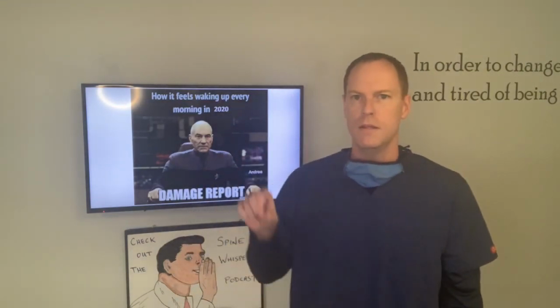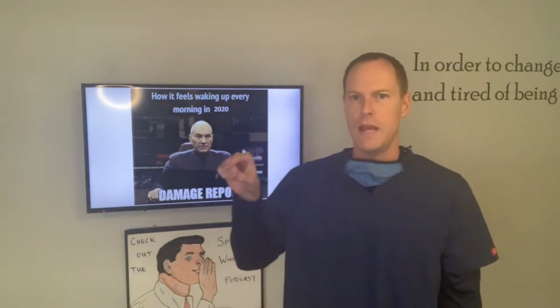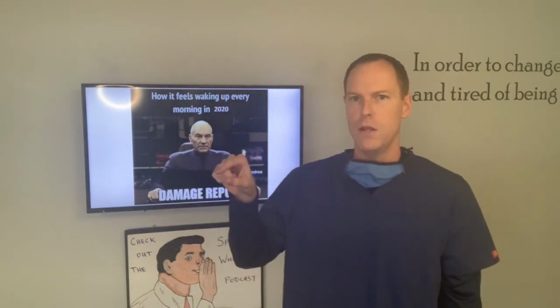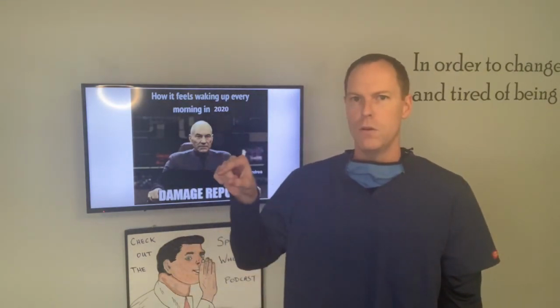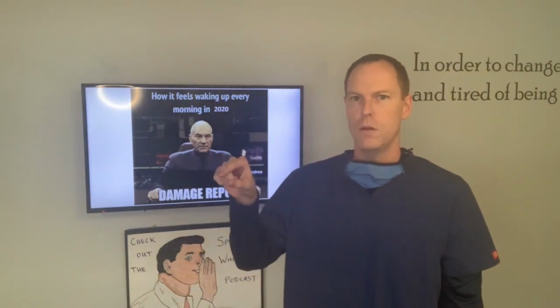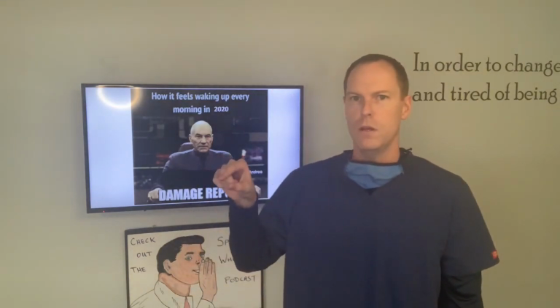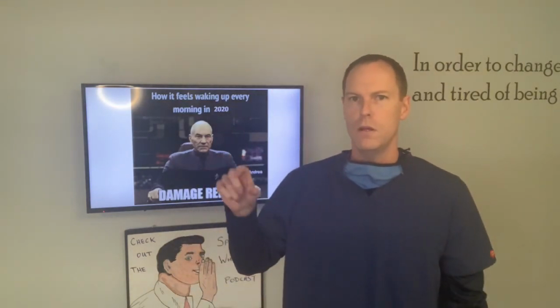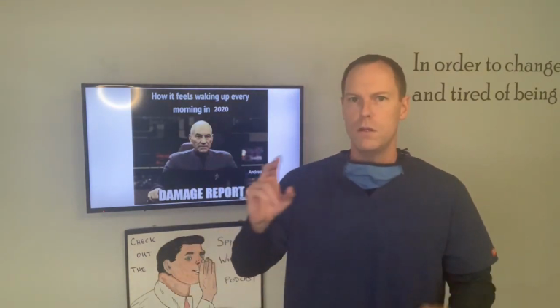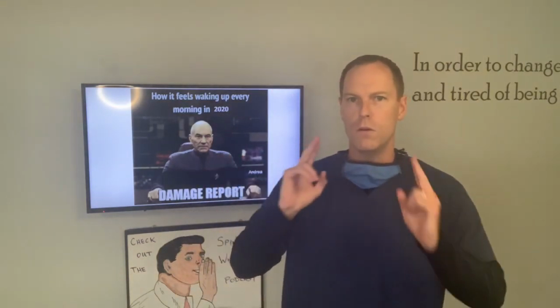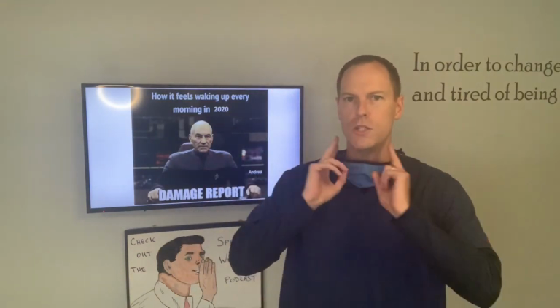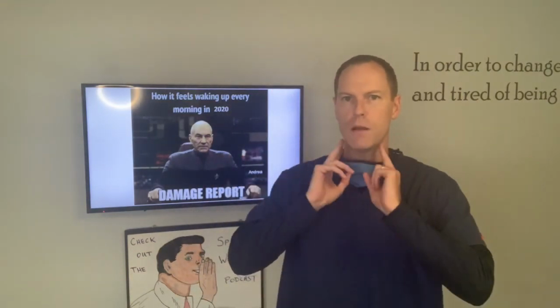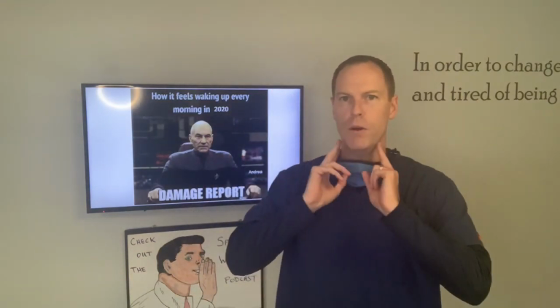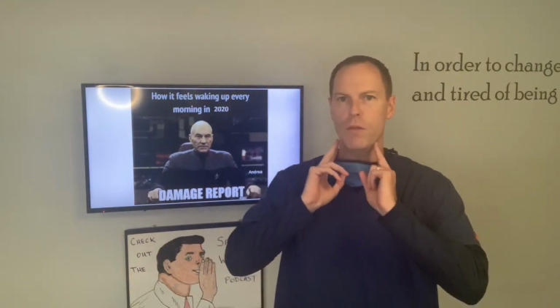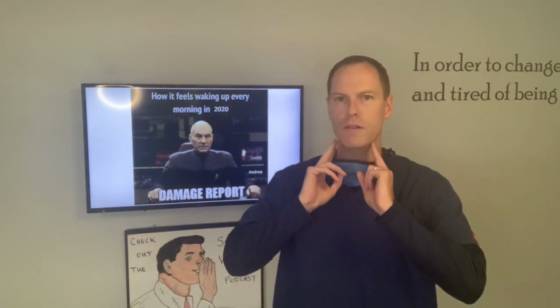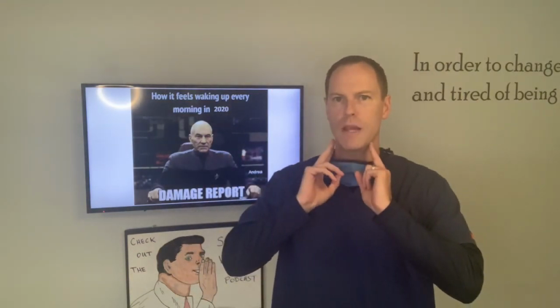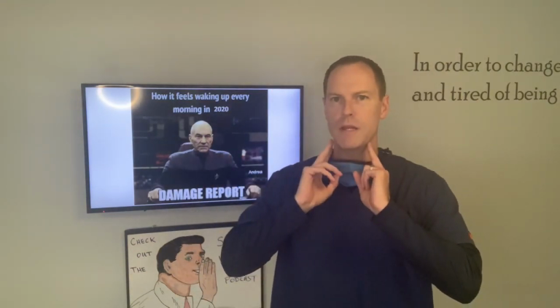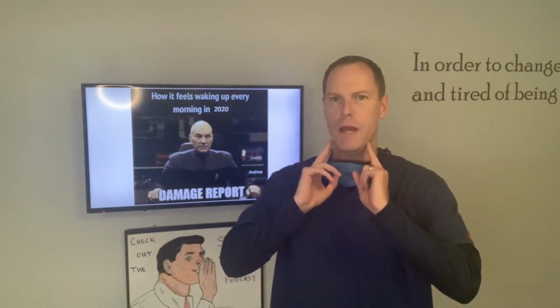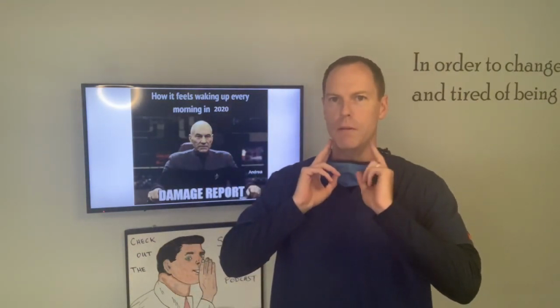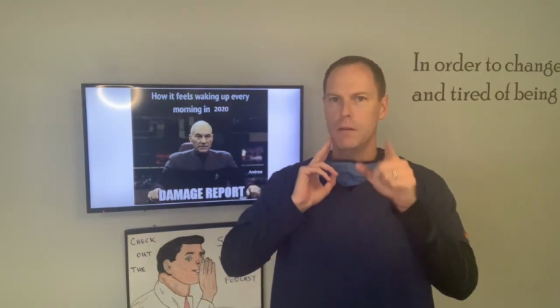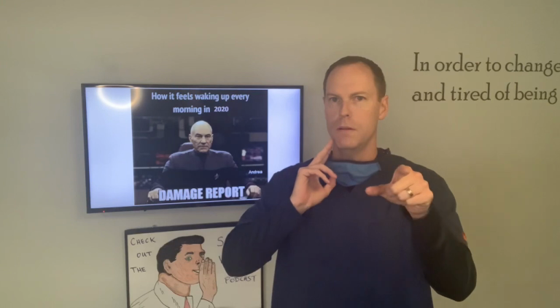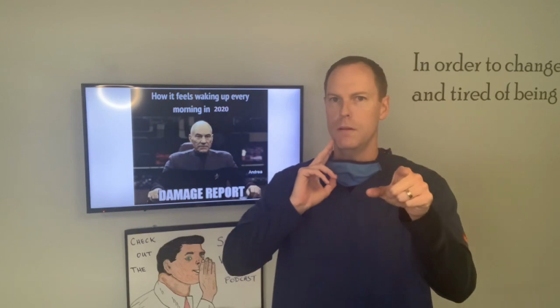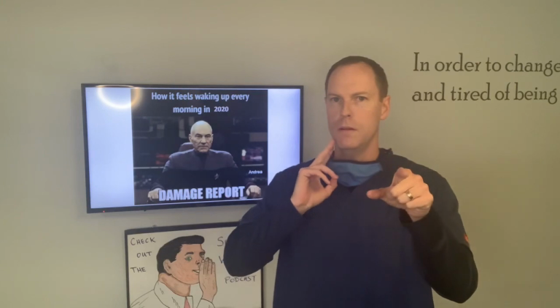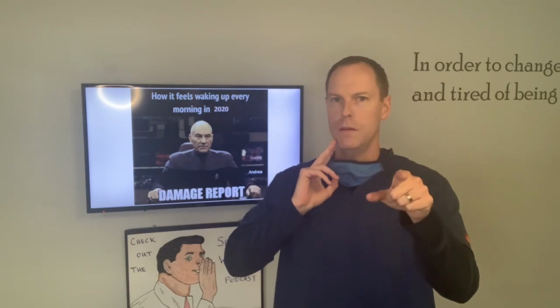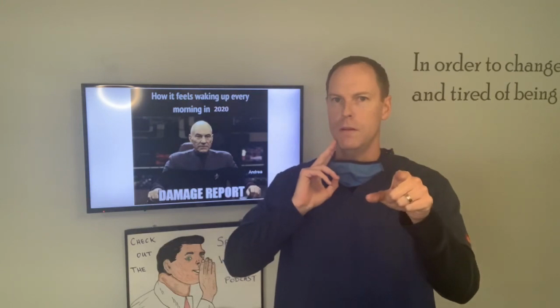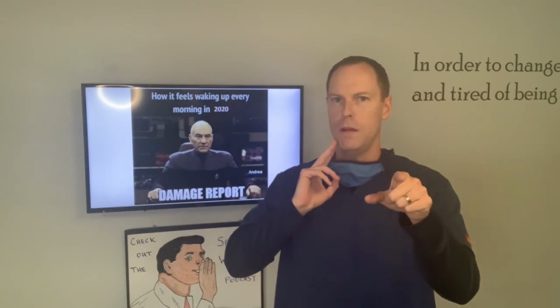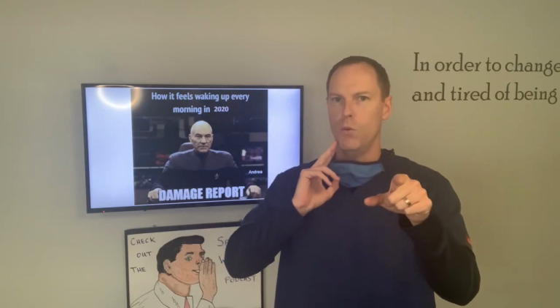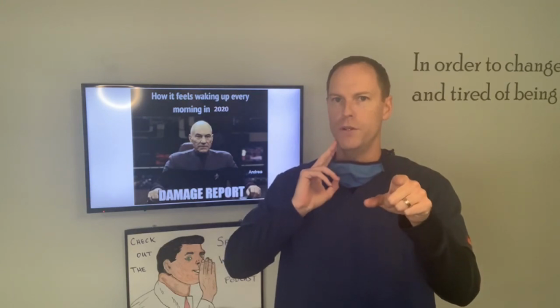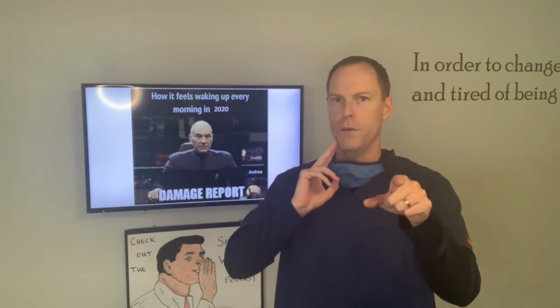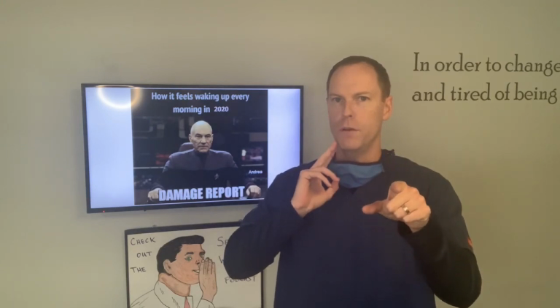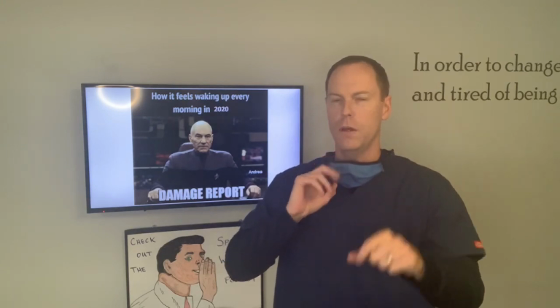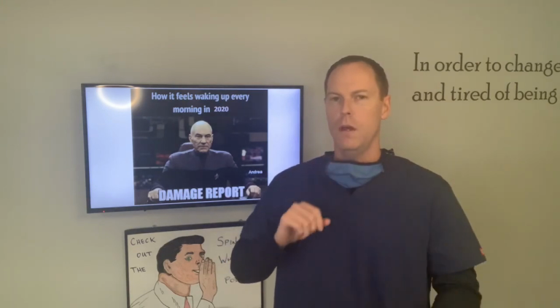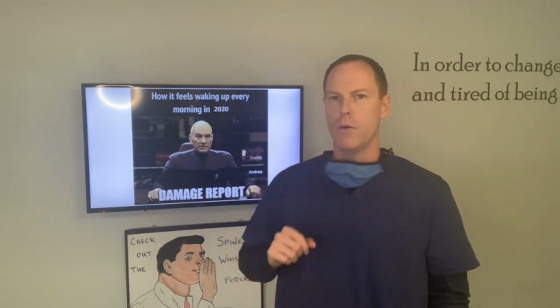Side note: don't check both at the same time. I warned you.